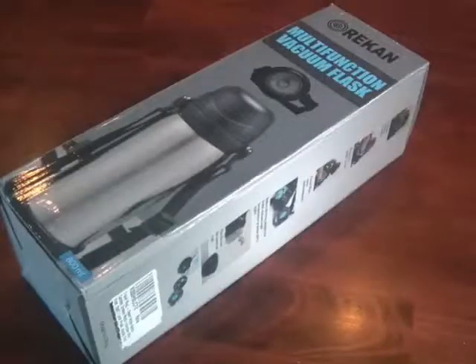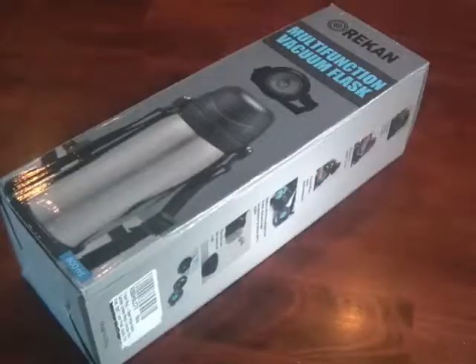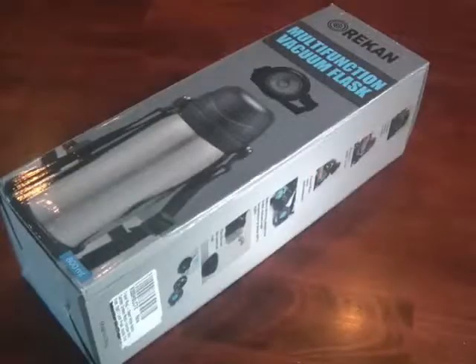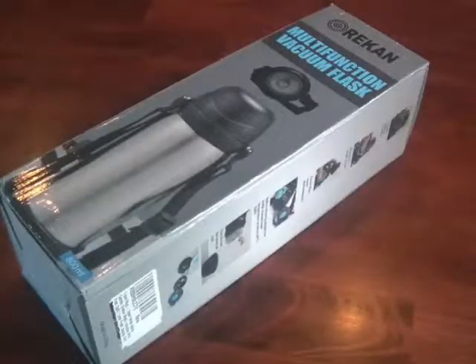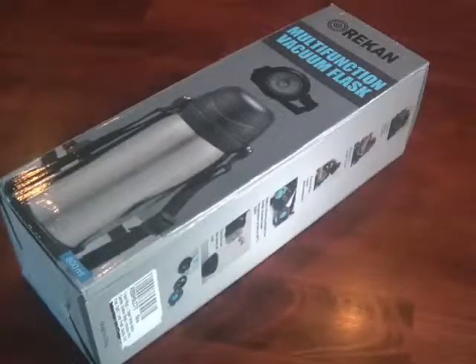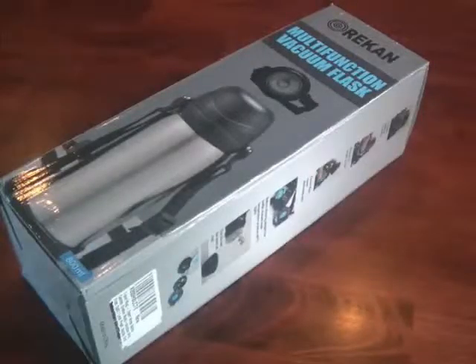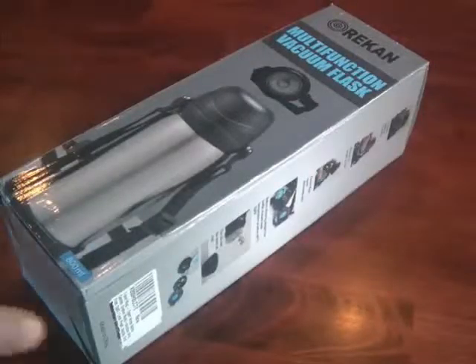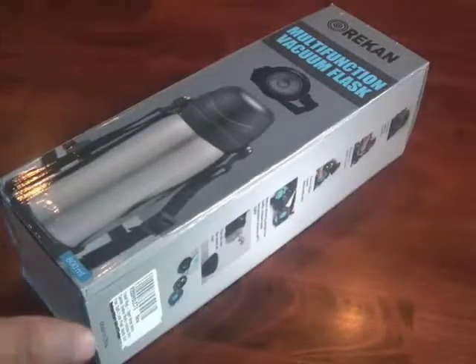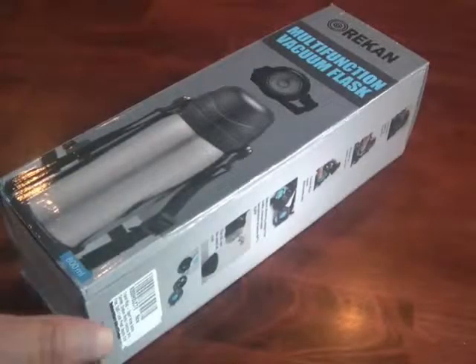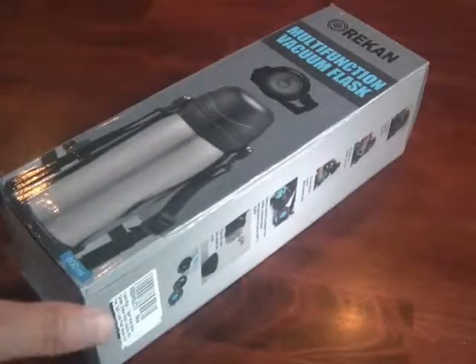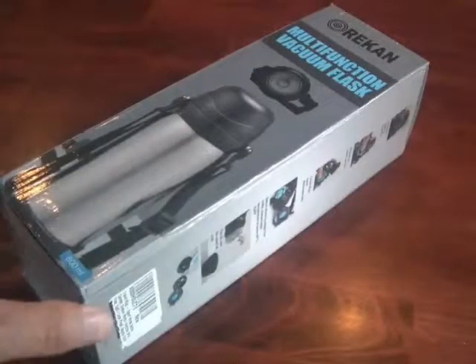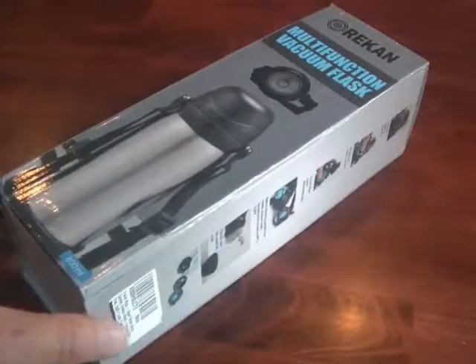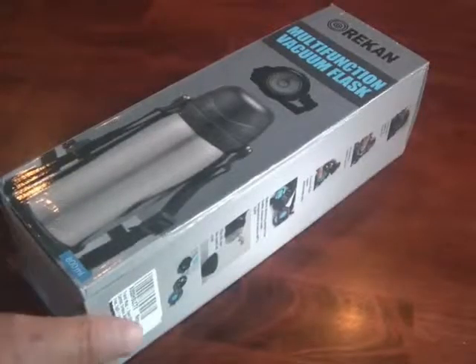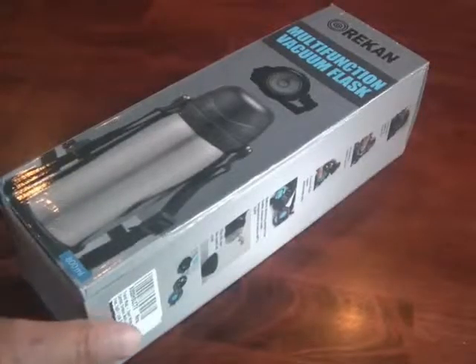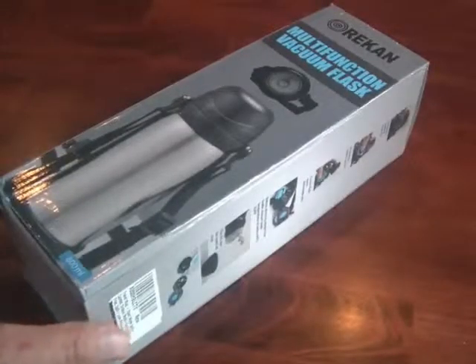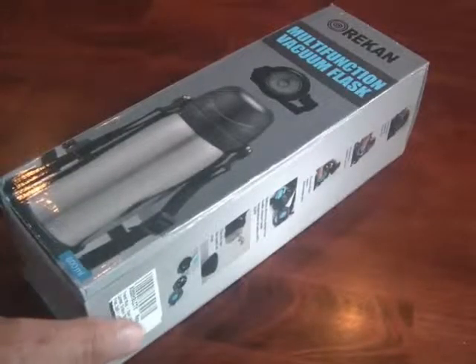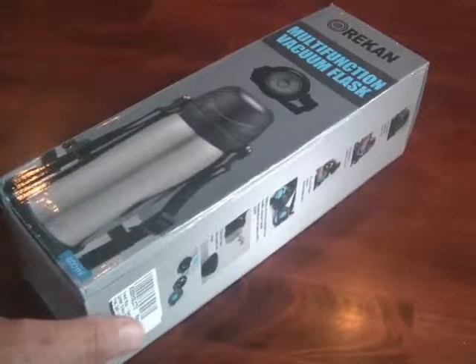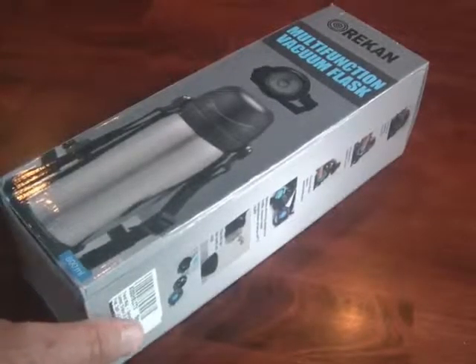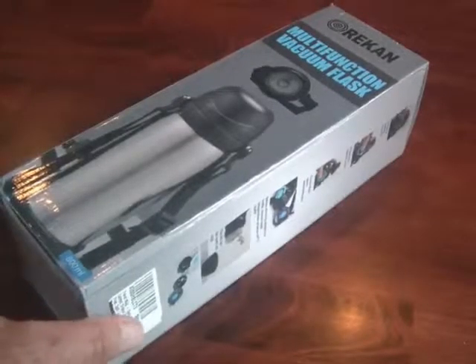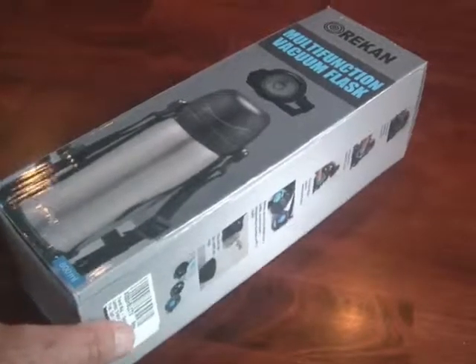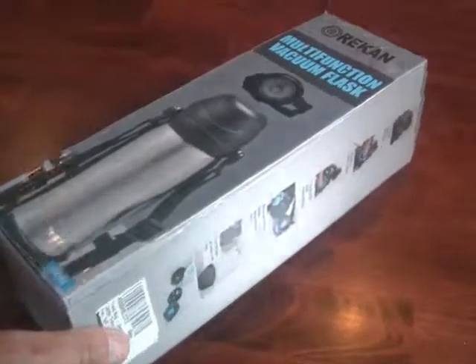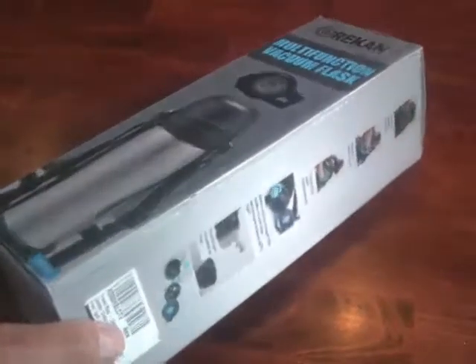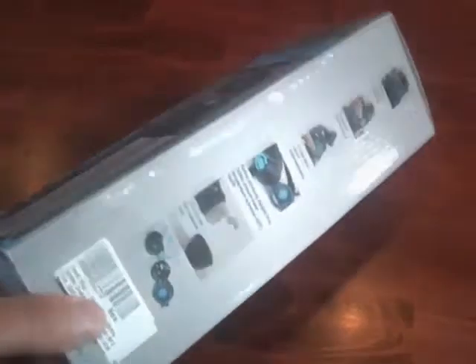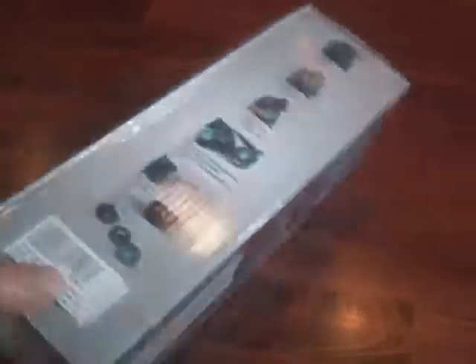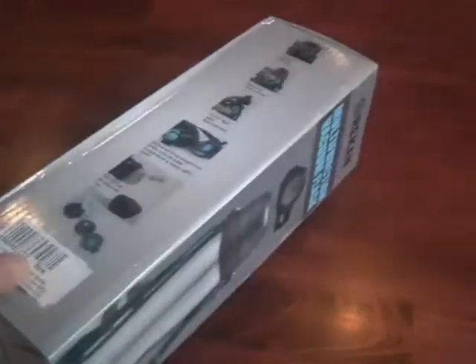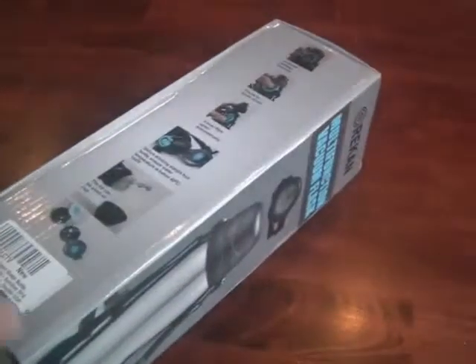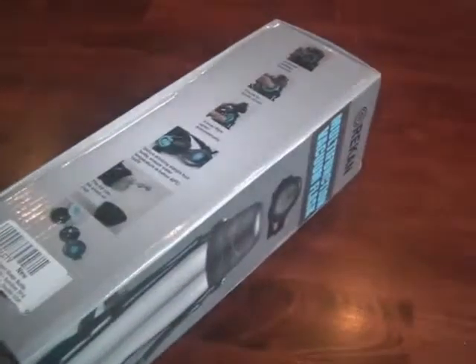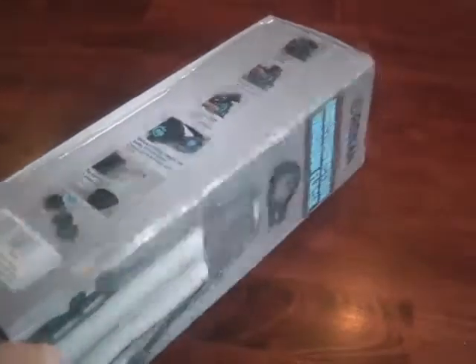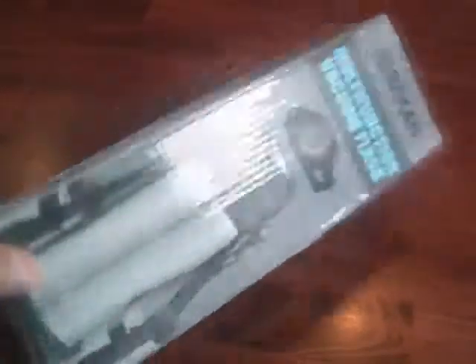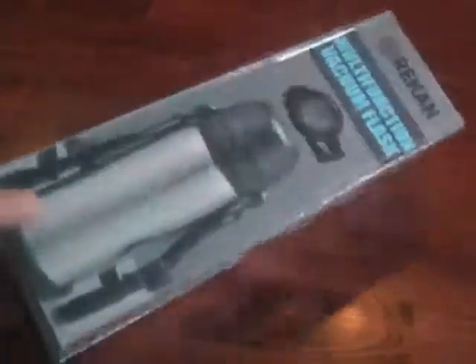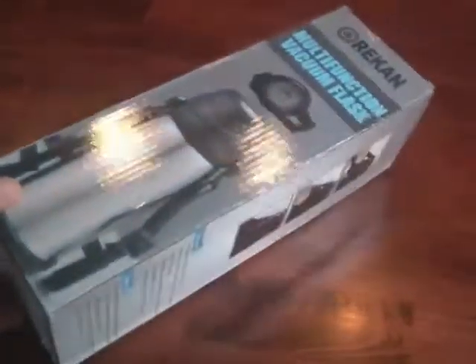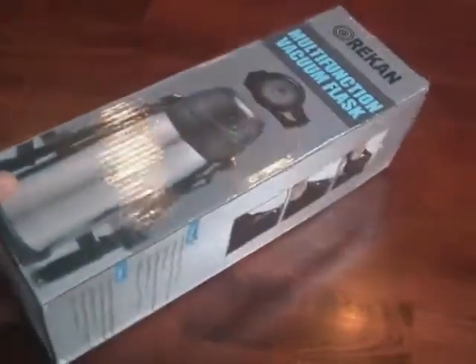Hi, this is Michael, and this is my review of the Recan Multifunction Vacuum Flask.